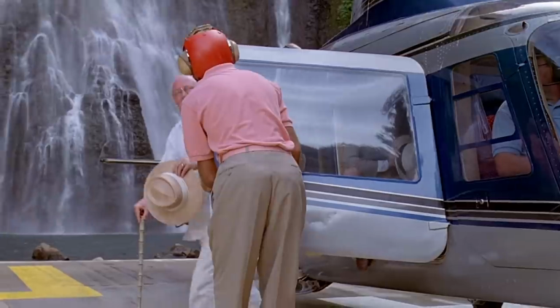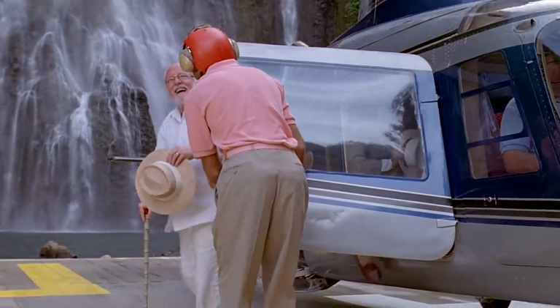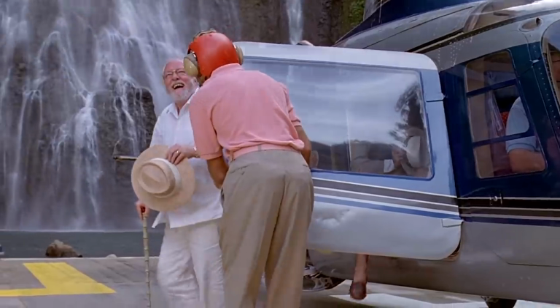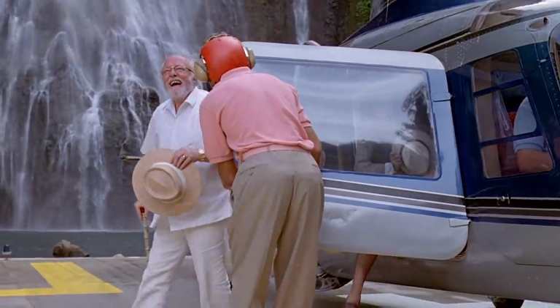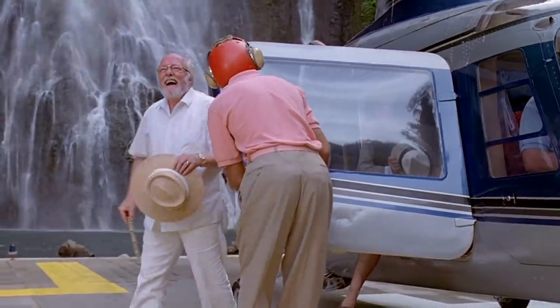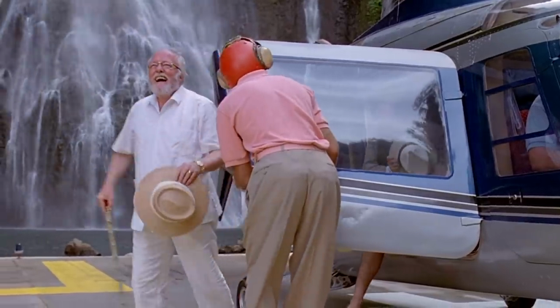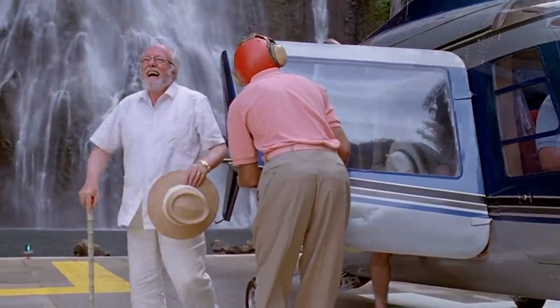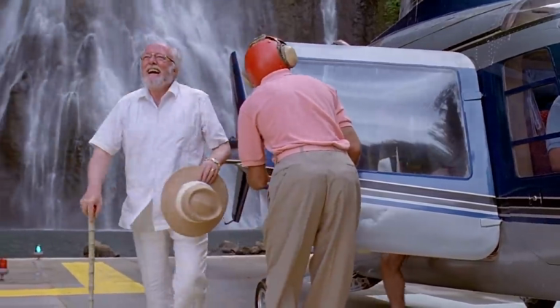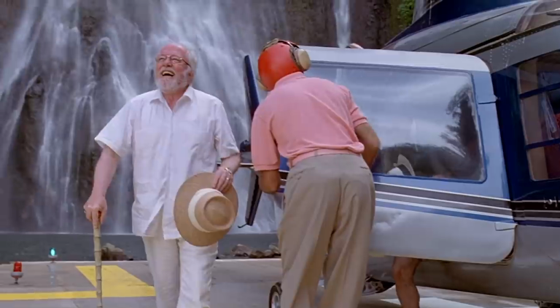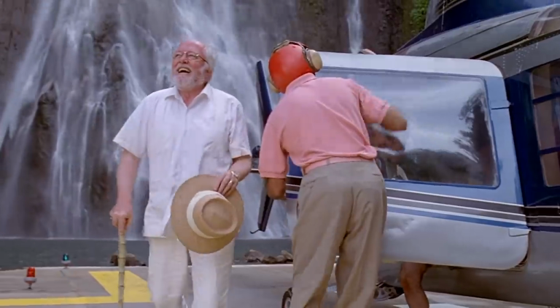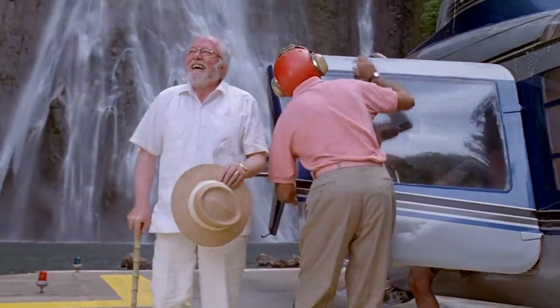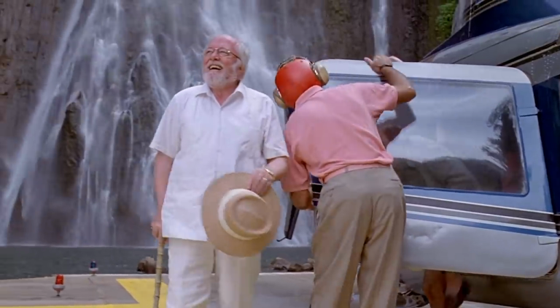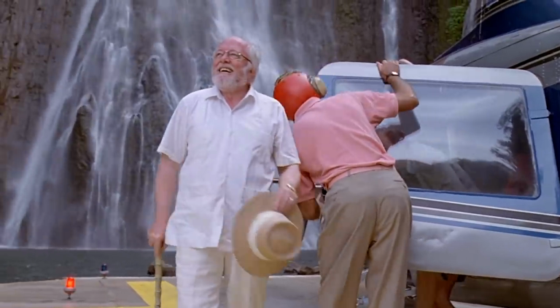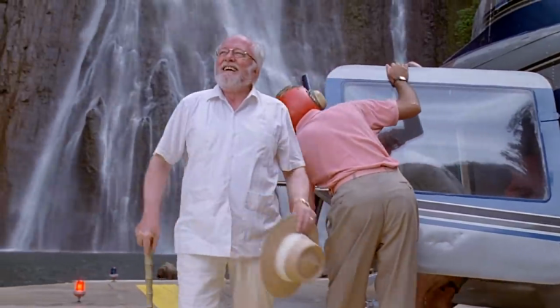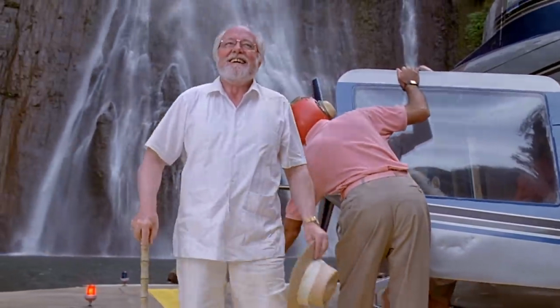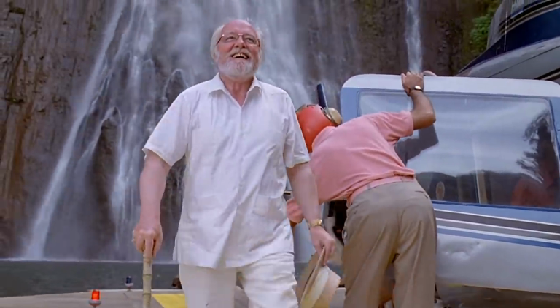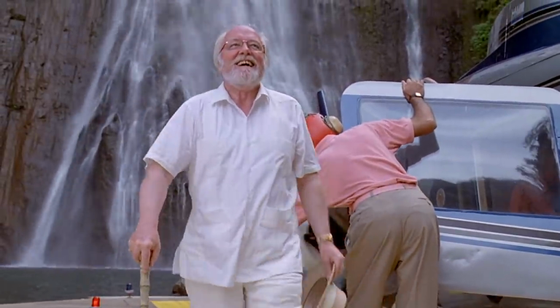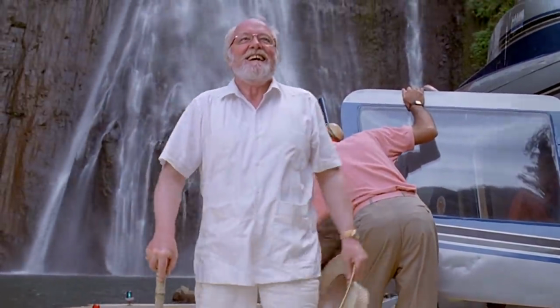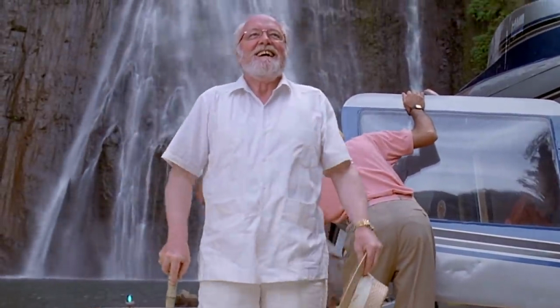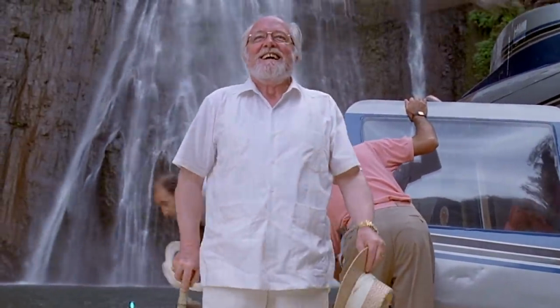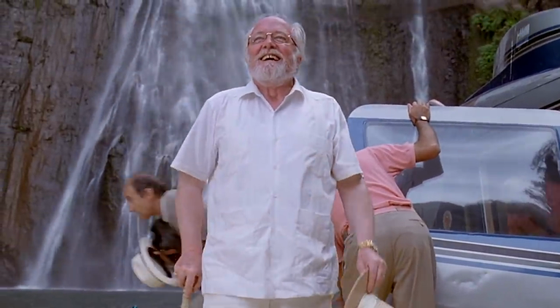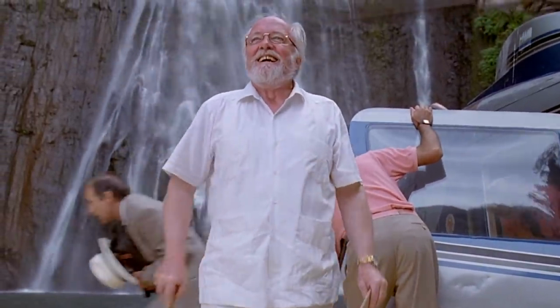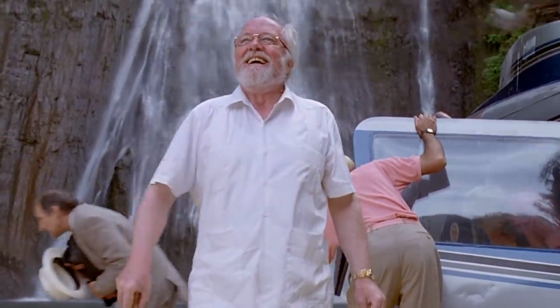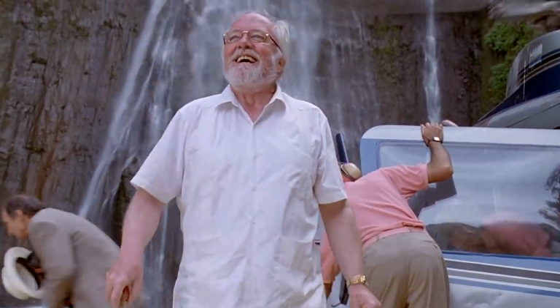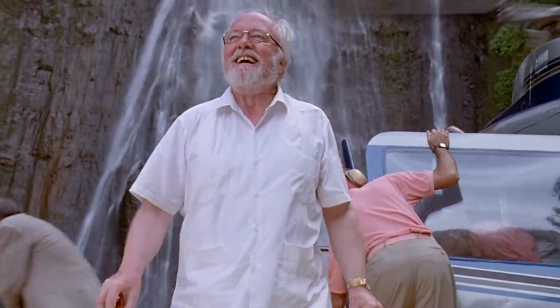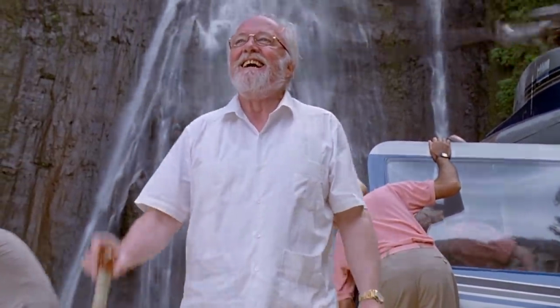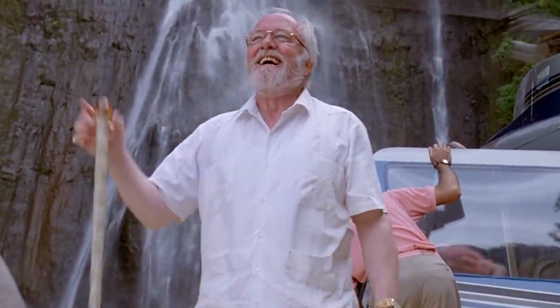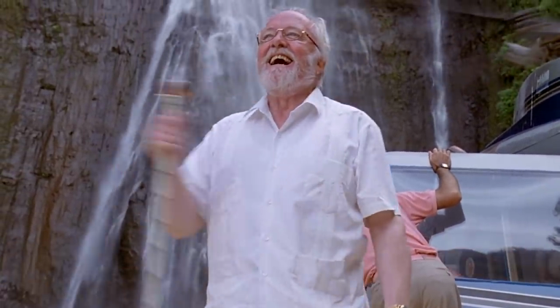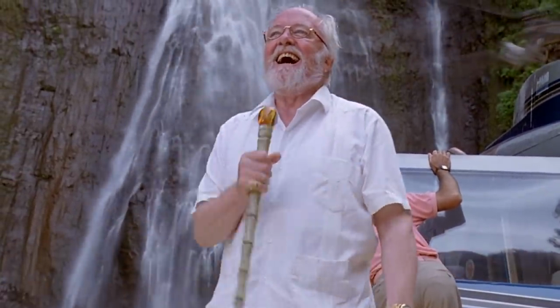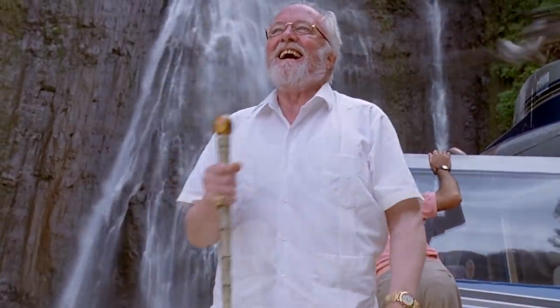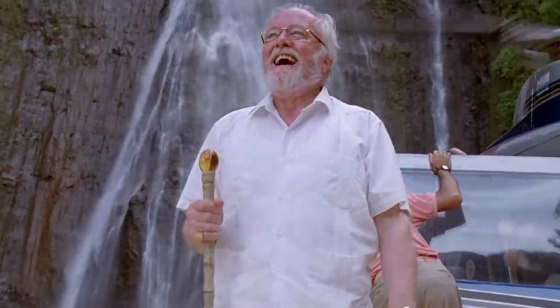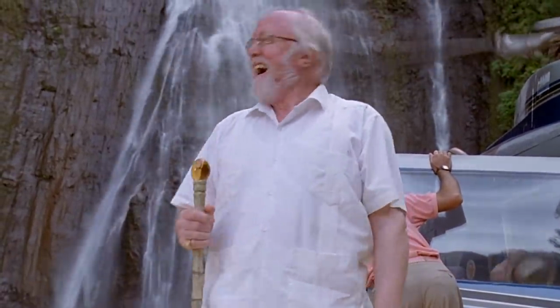Despite the film's success and continuing legacy, there's a fatal flaw behind the Jurassic Park franchise — the science.